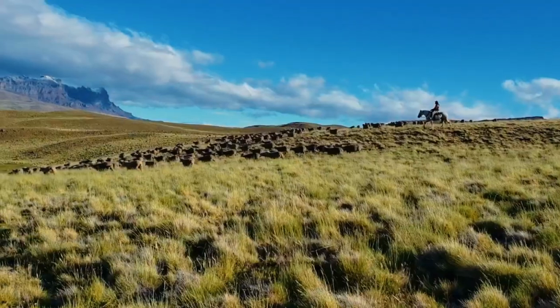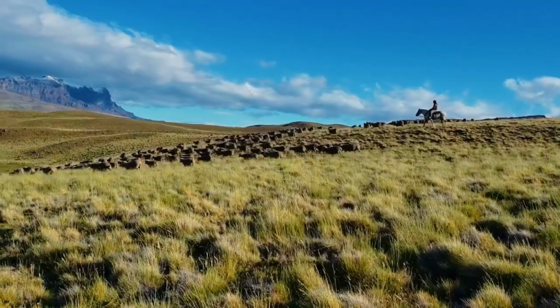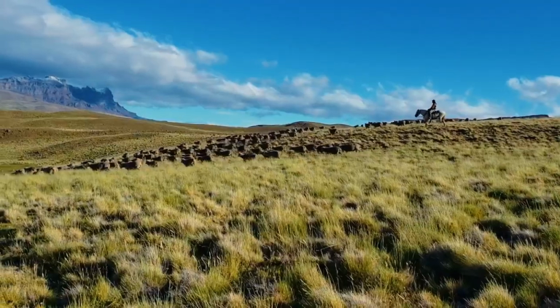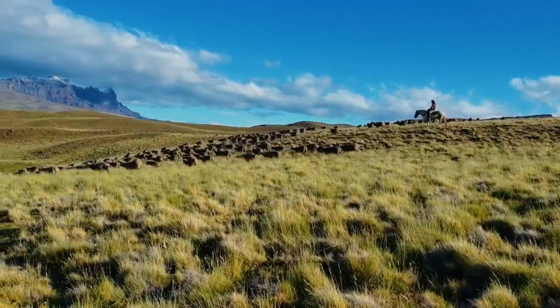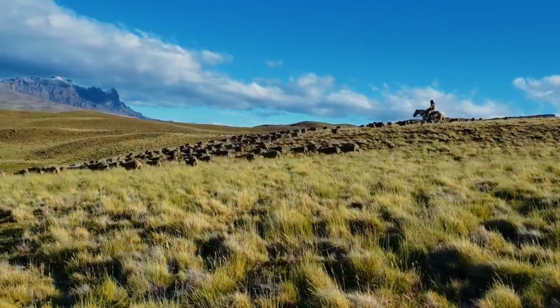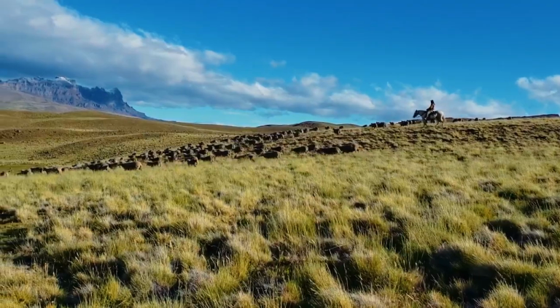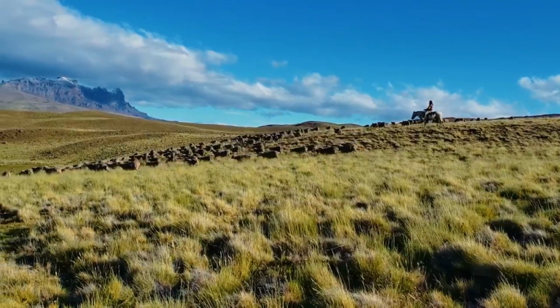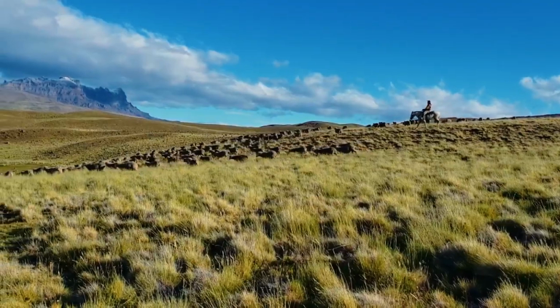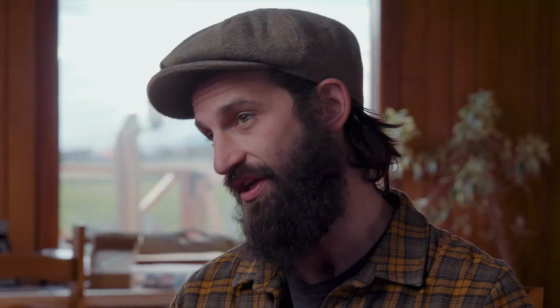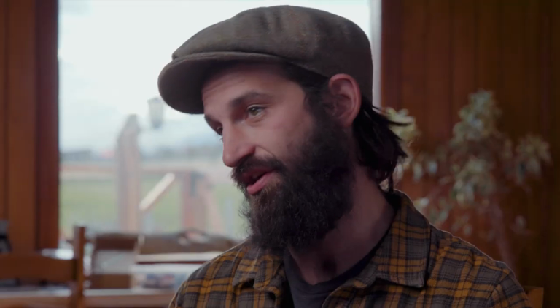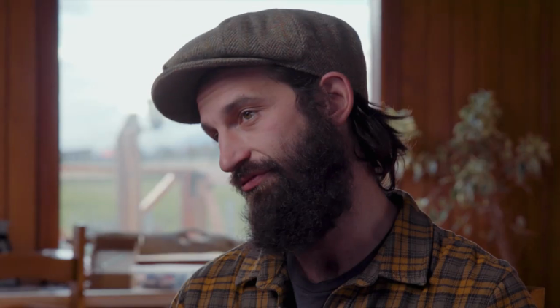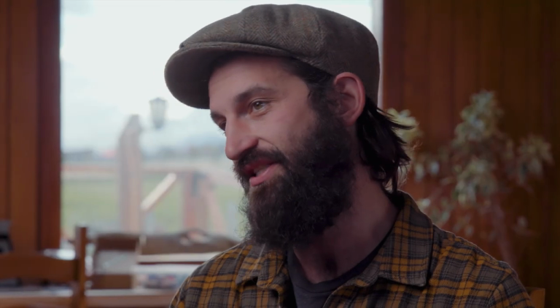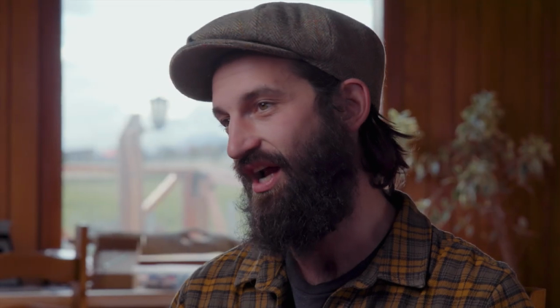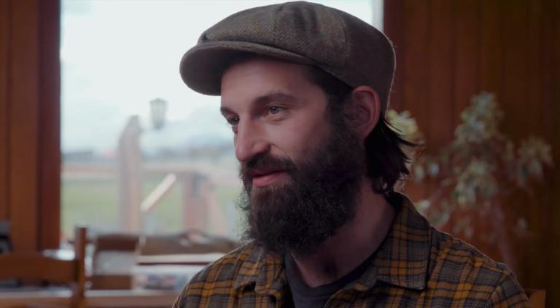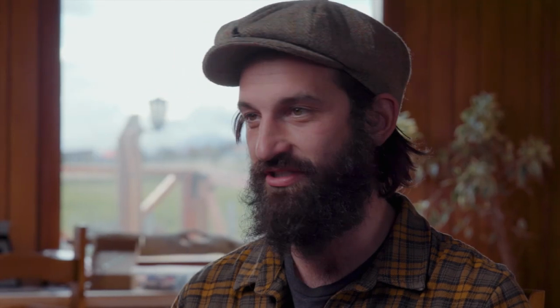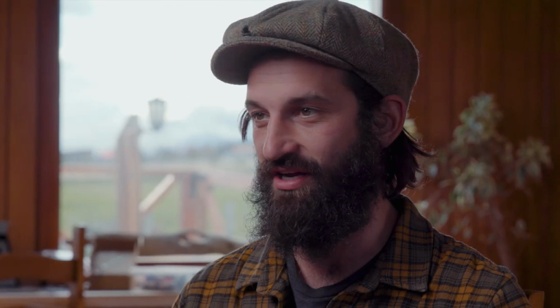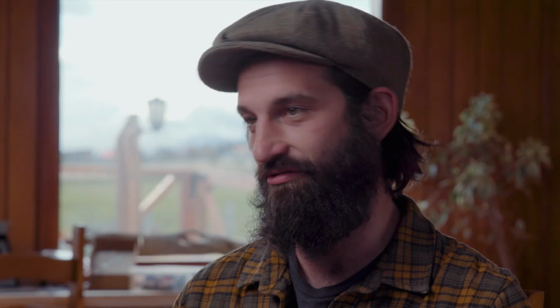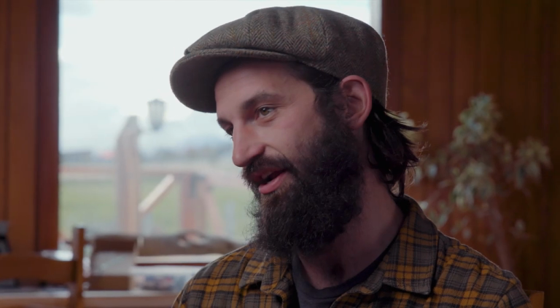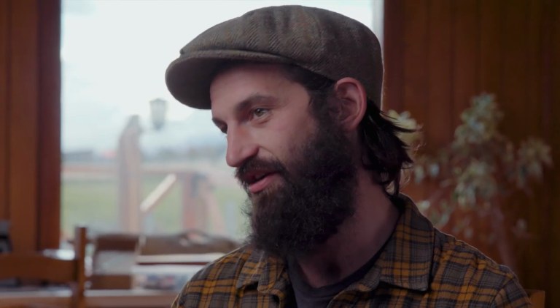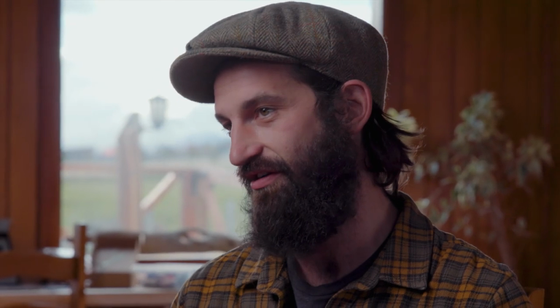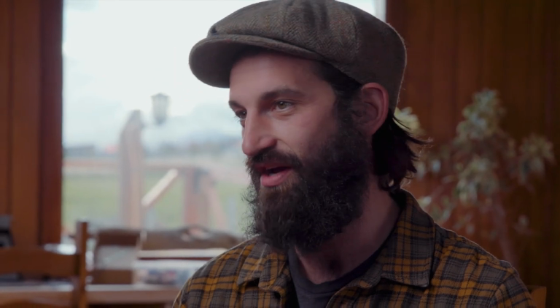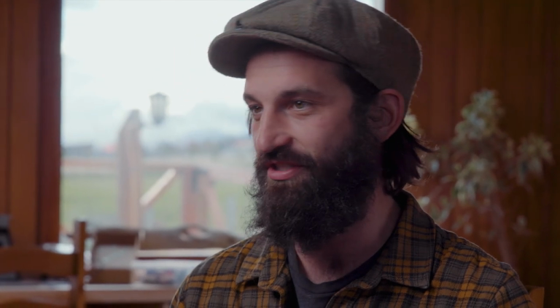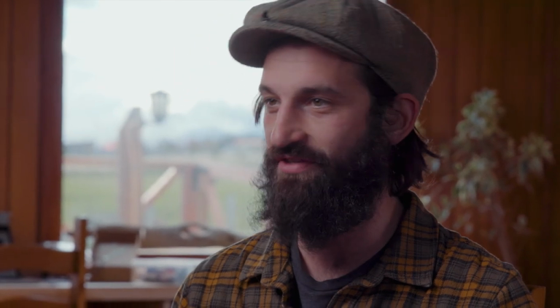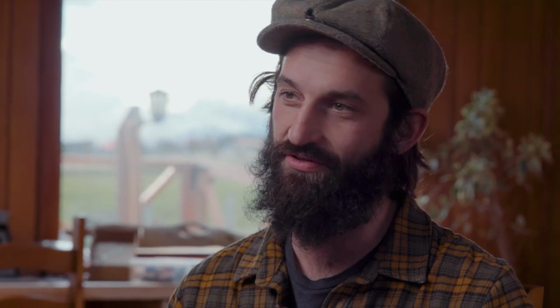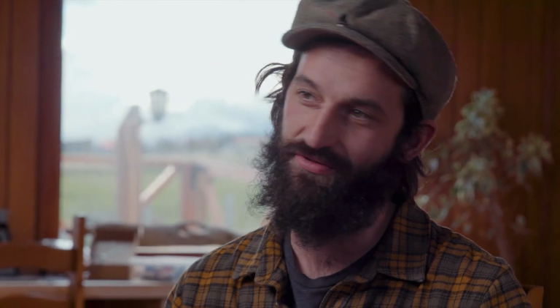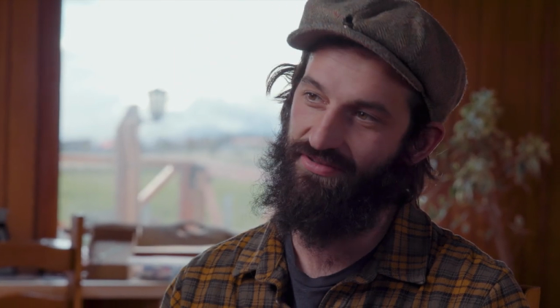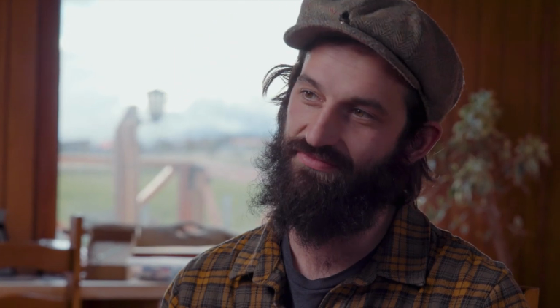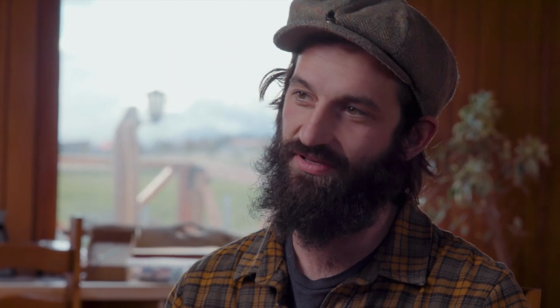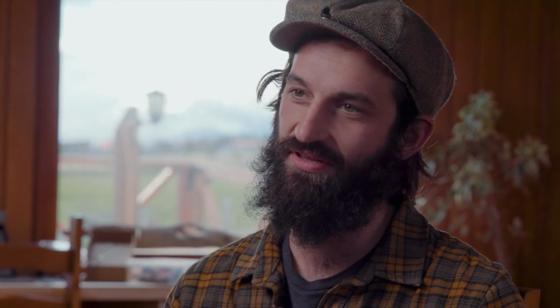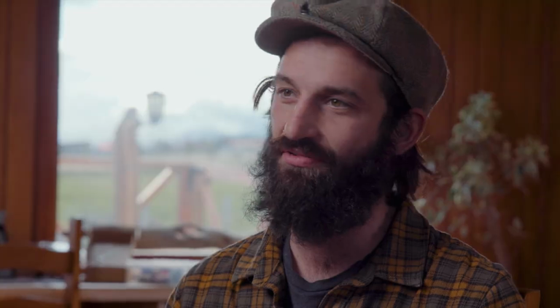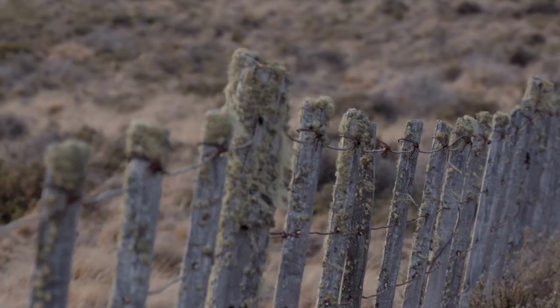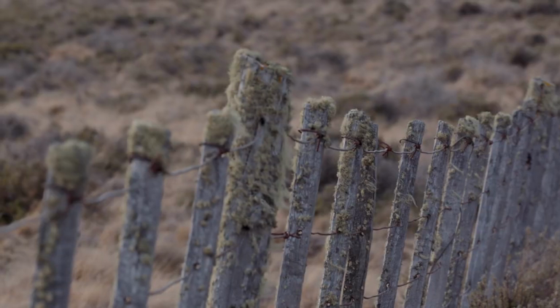Patagonia is very fragile. Ranching and raising animals can create a lot of damage if you do it the wrong way.